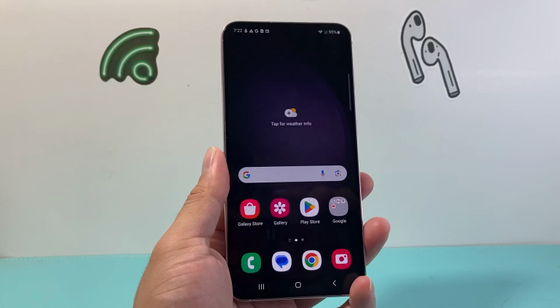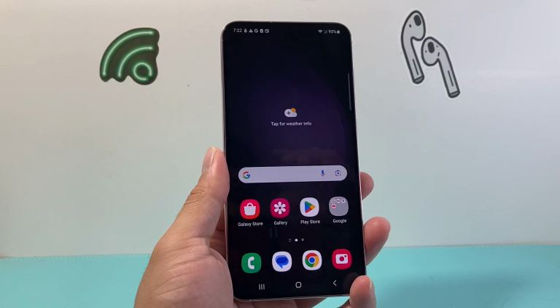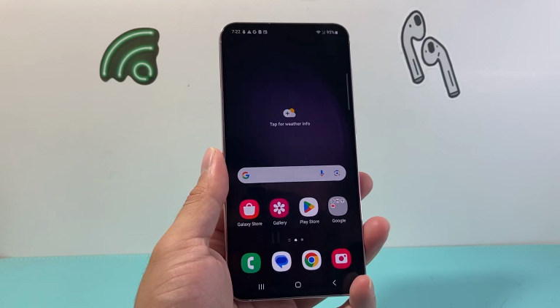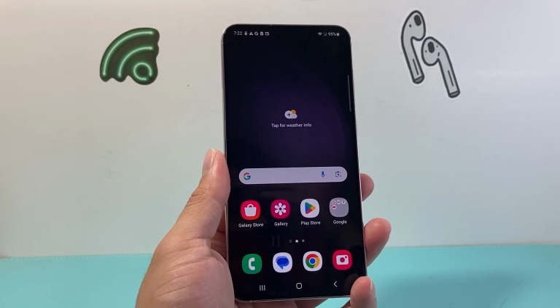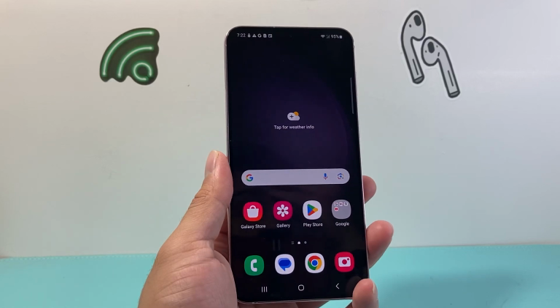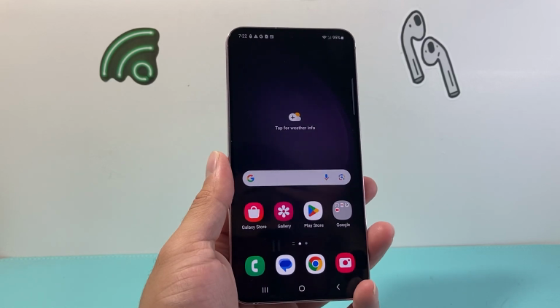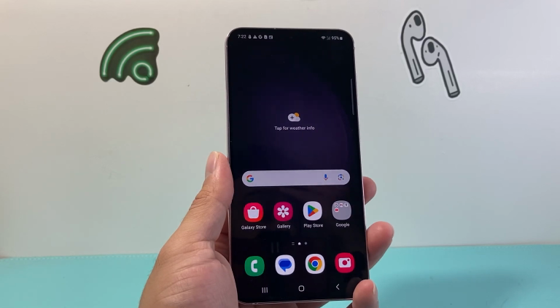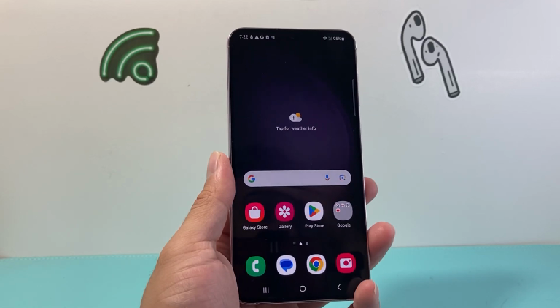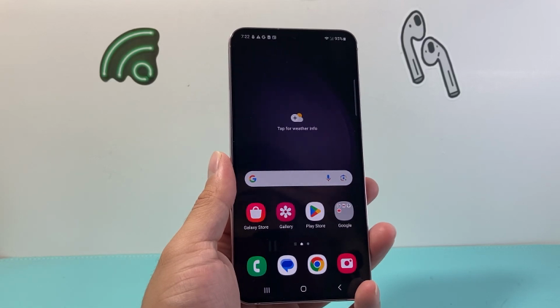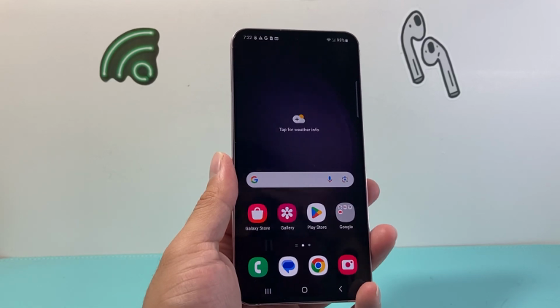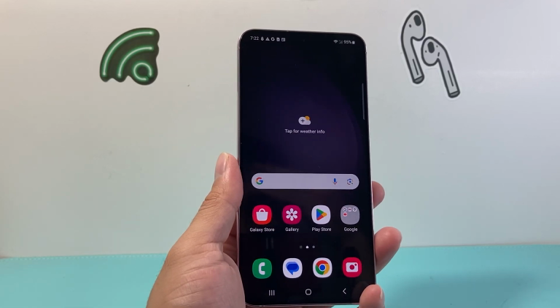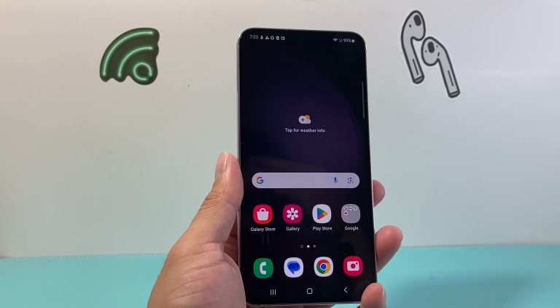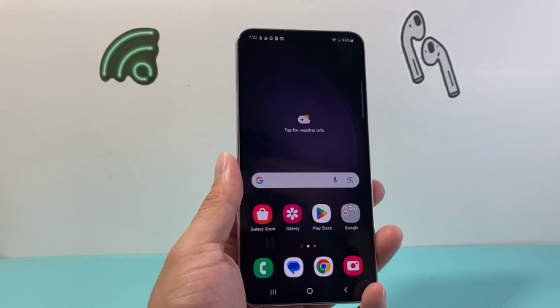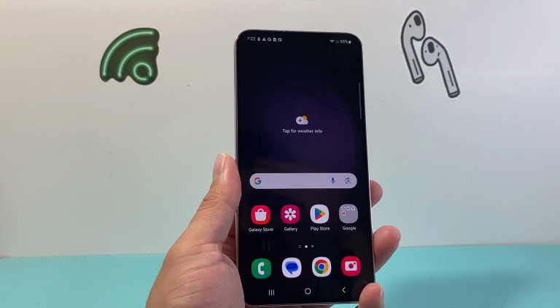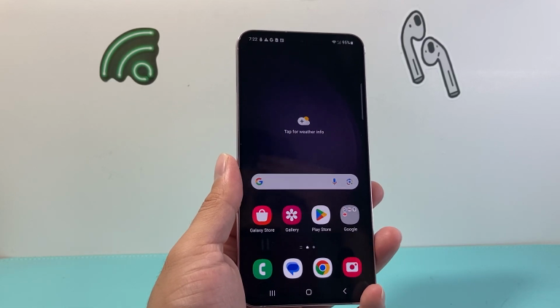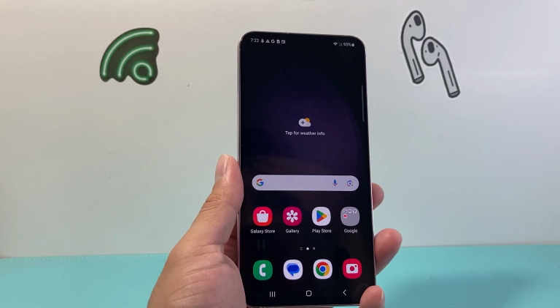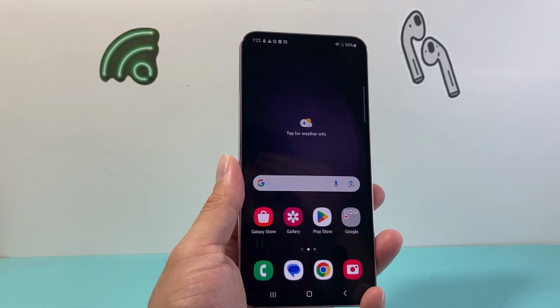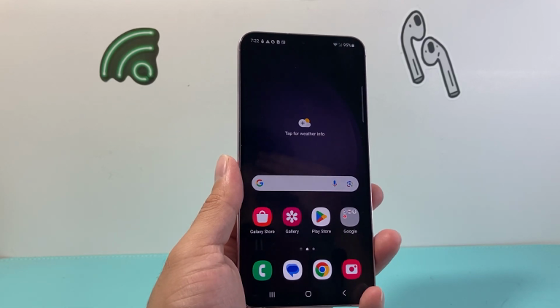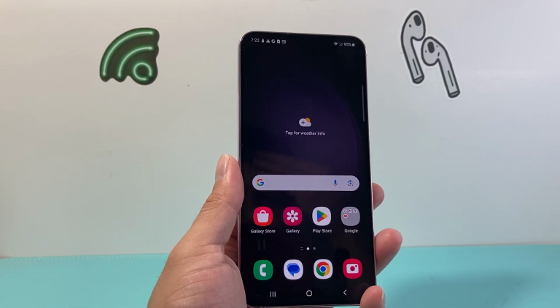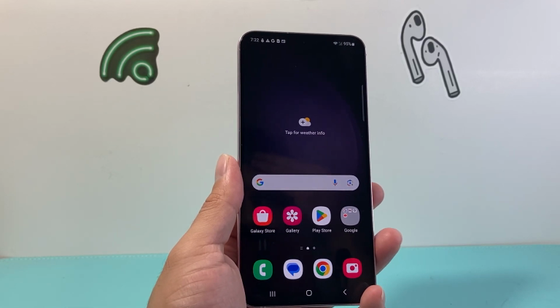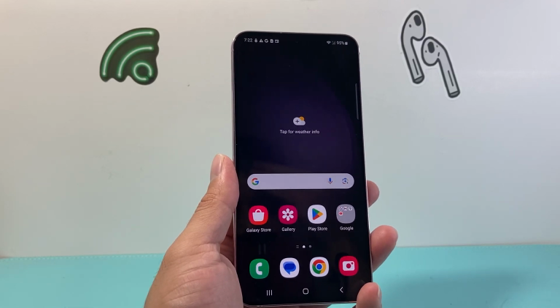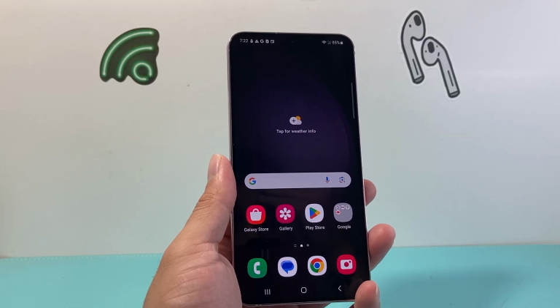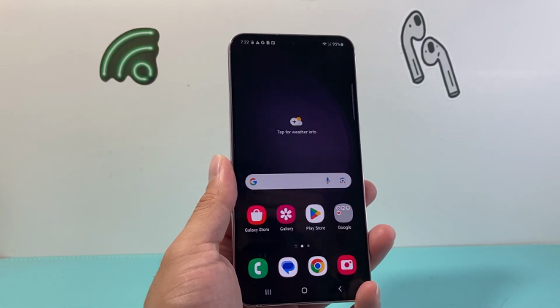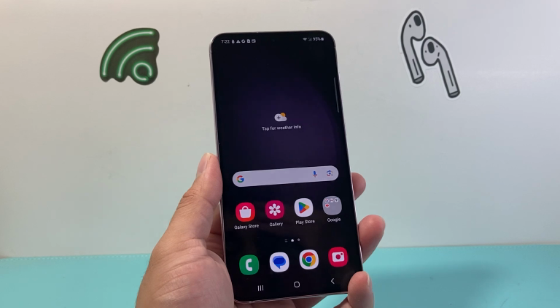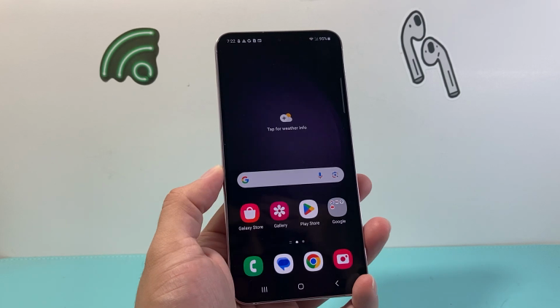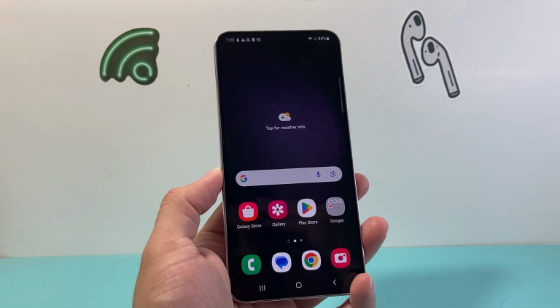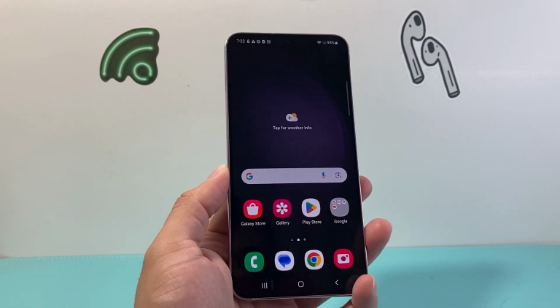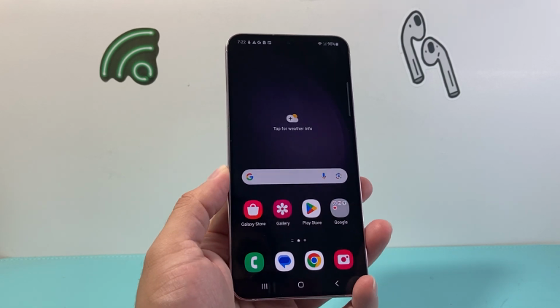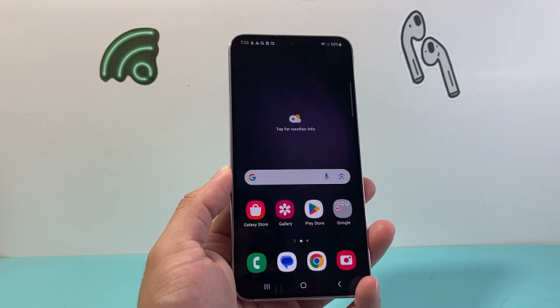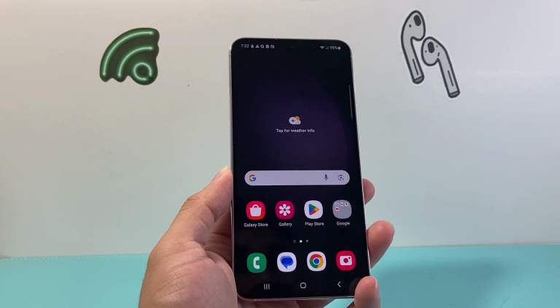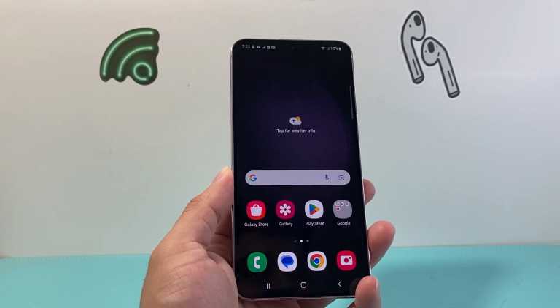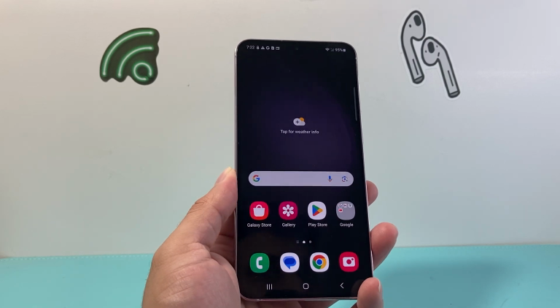Hey everyone, Force Restore here. In today's video I'm going to show you how to power cycle your Samsung phone in a few different ways. So let's get started.